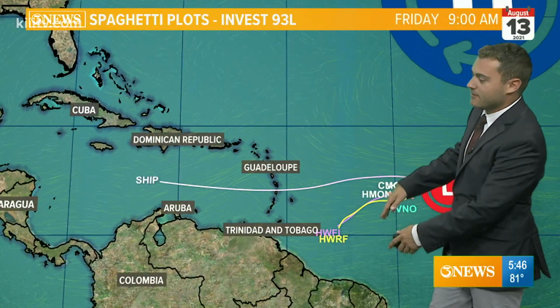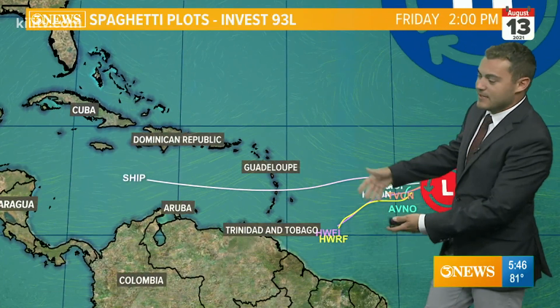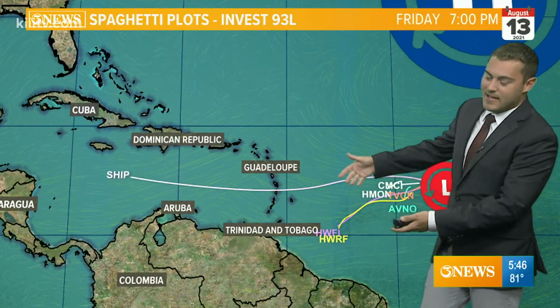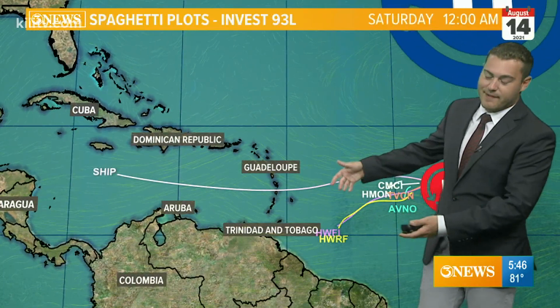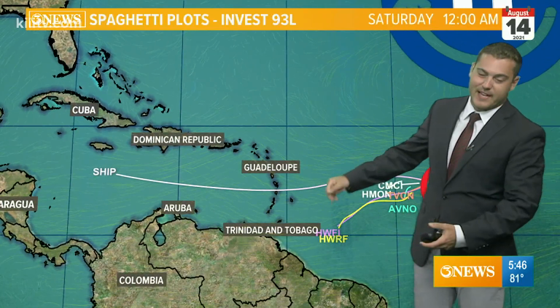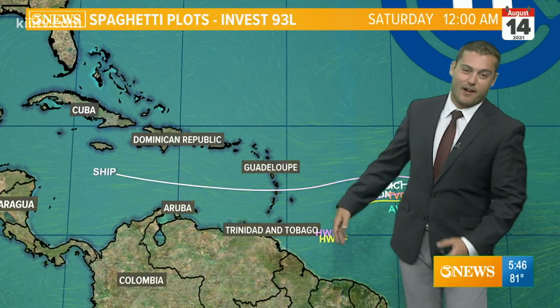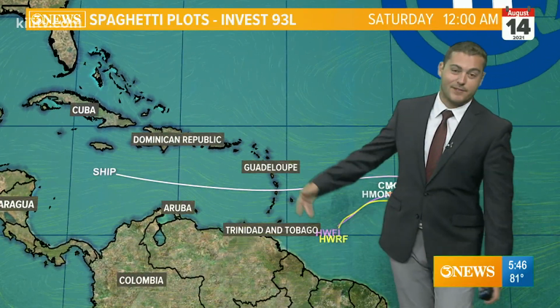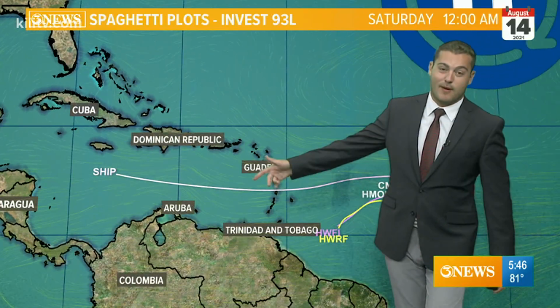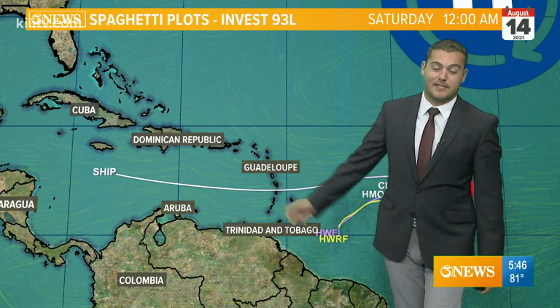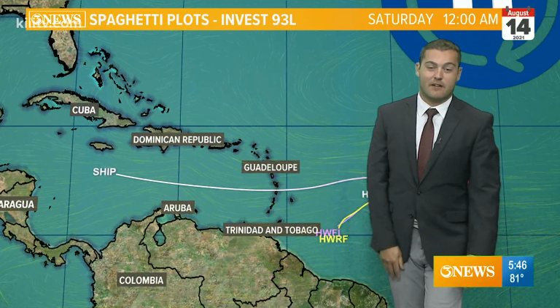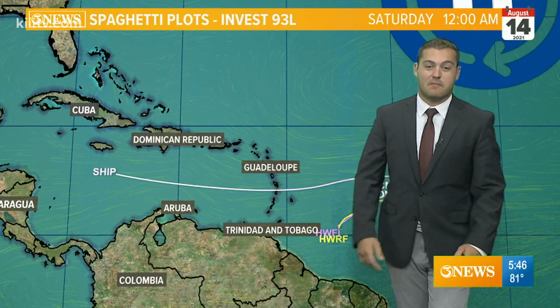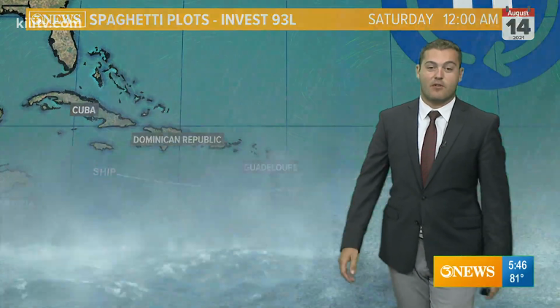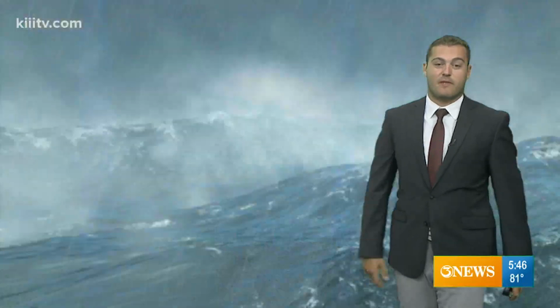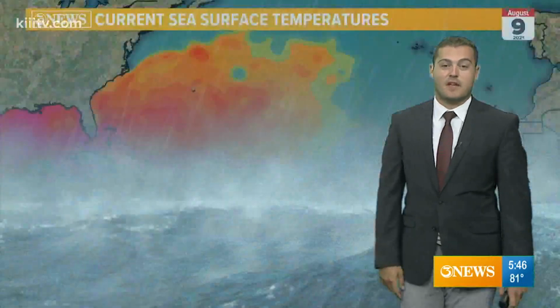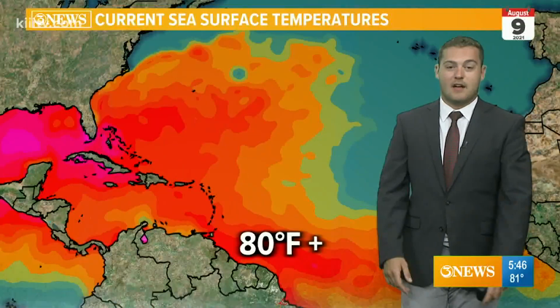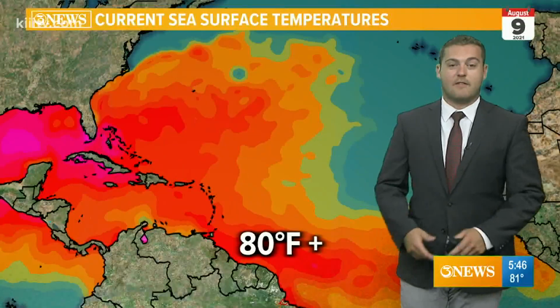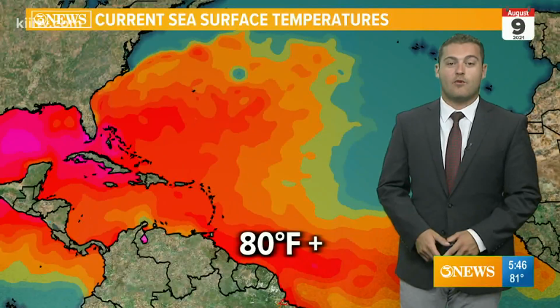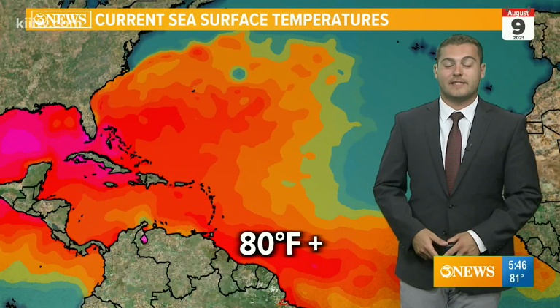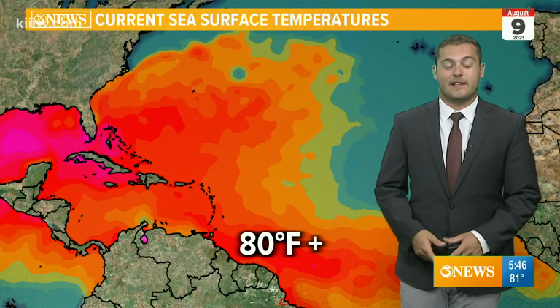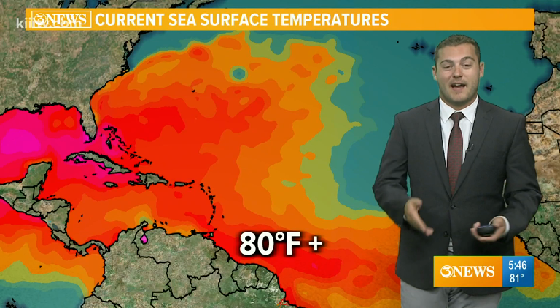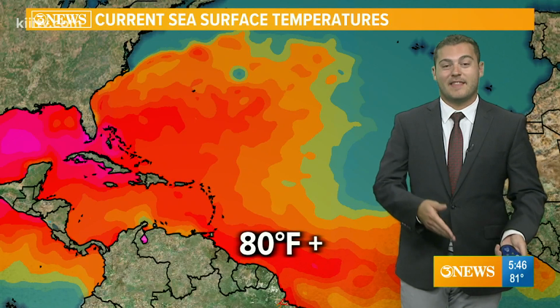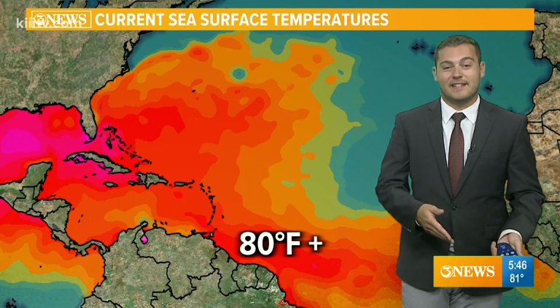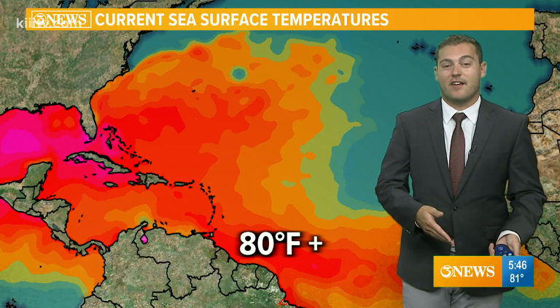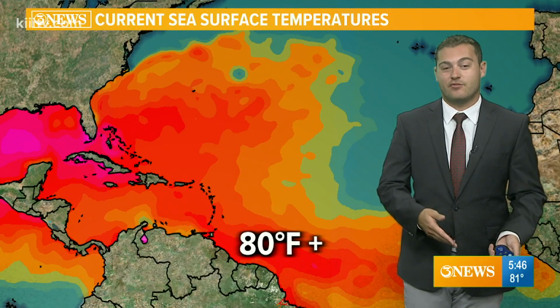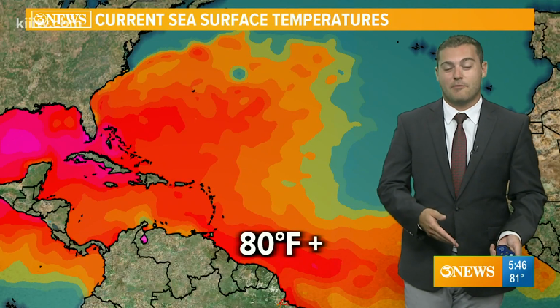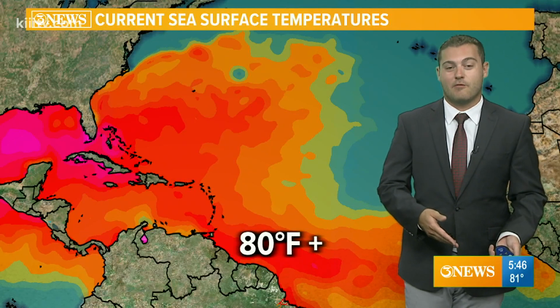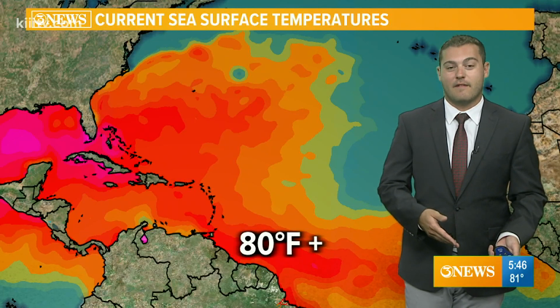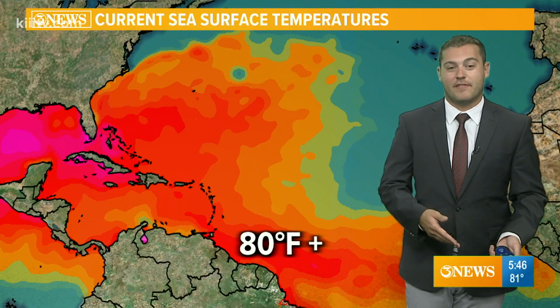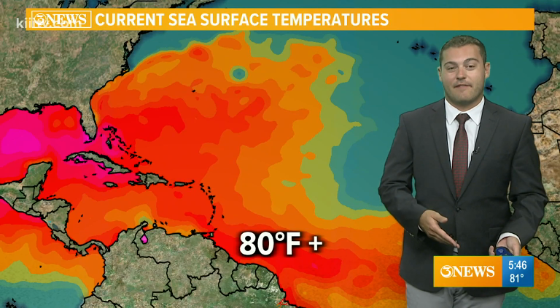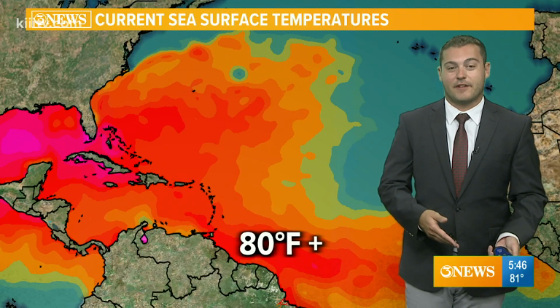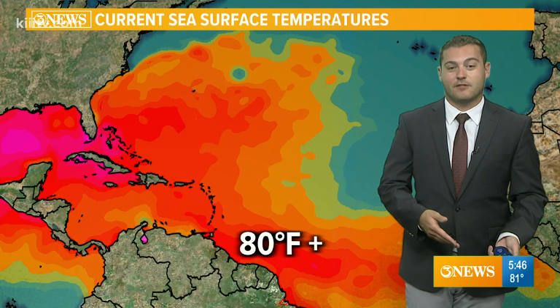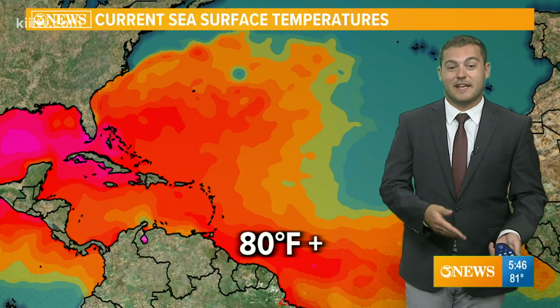Some models have it dying off, so we'll watch this carefully. Both of them, of course, and behind that is another tropical wave off the African coastline.